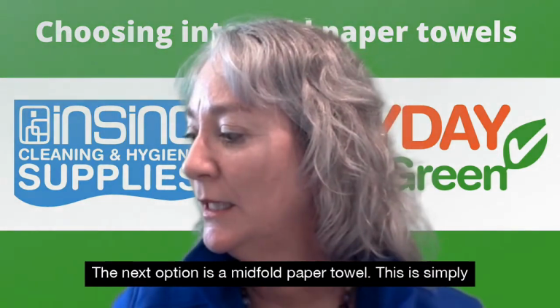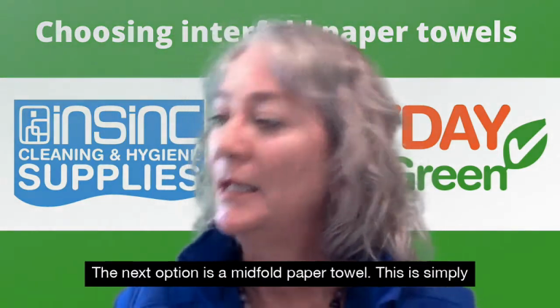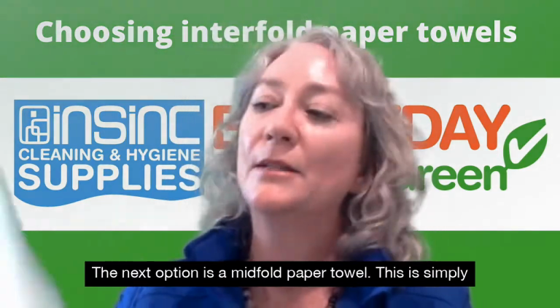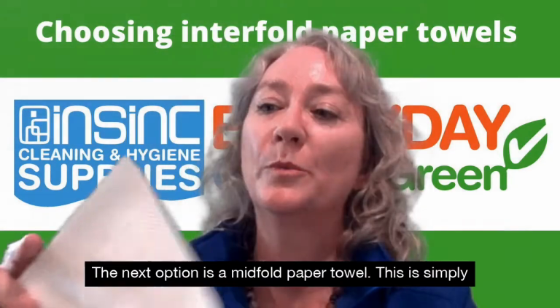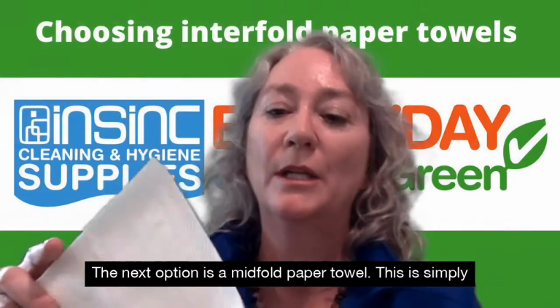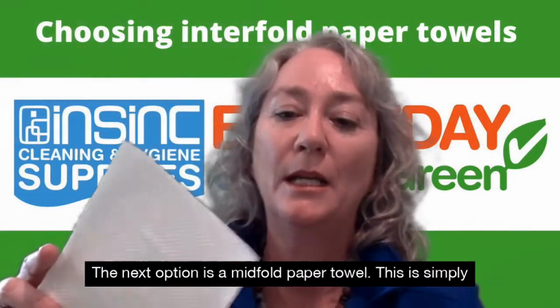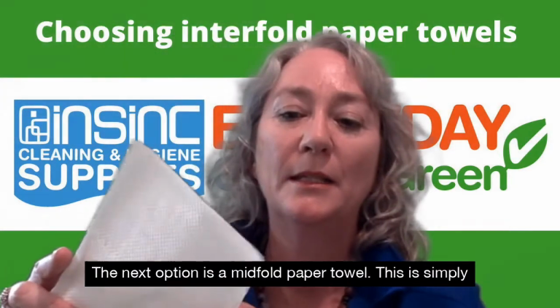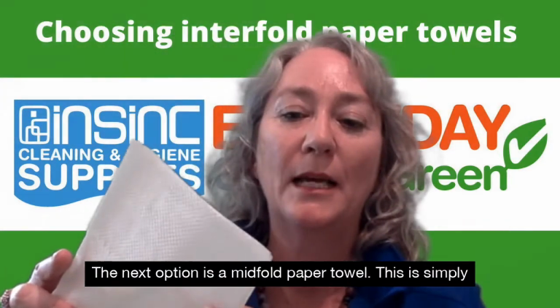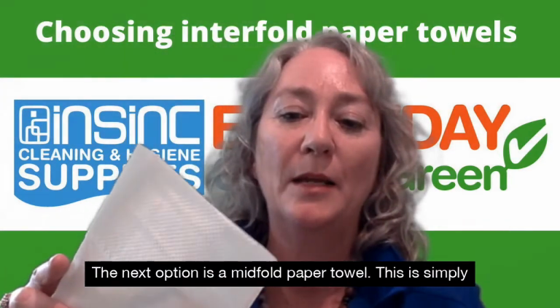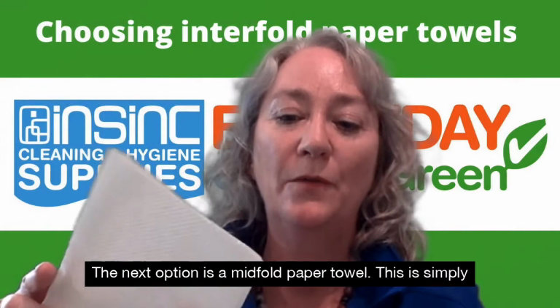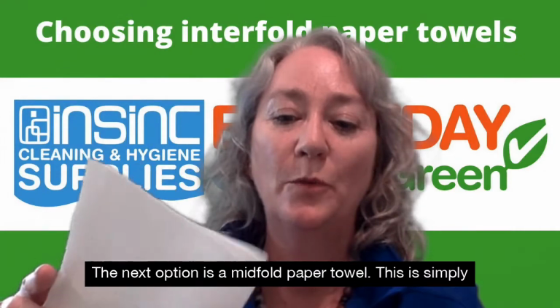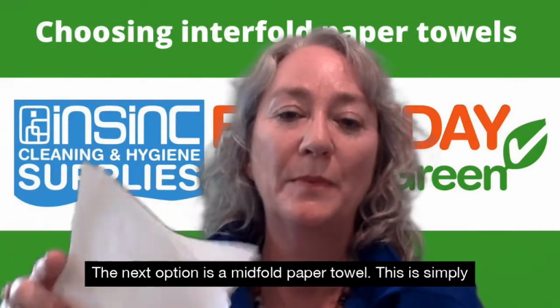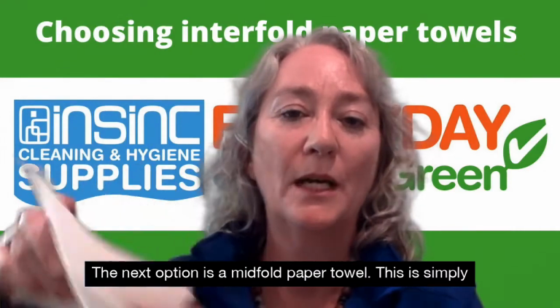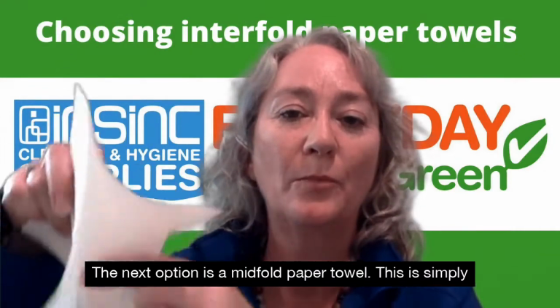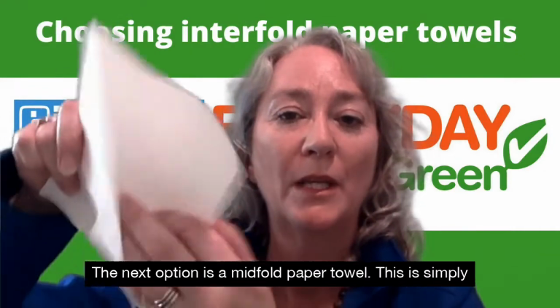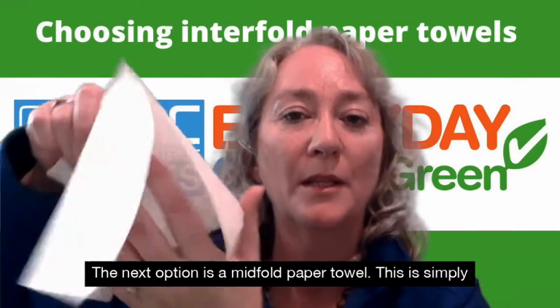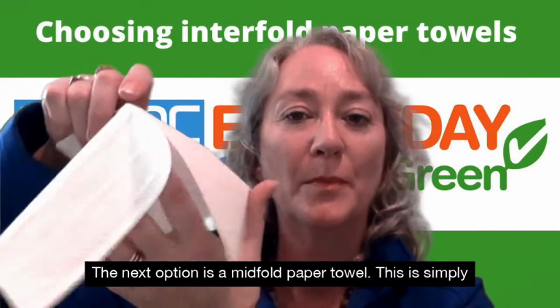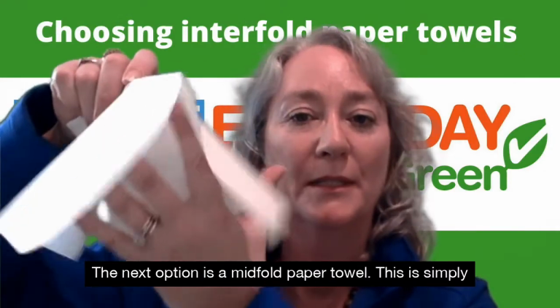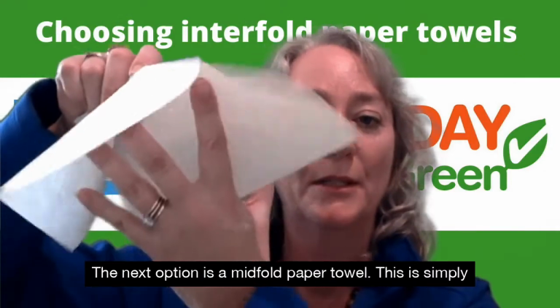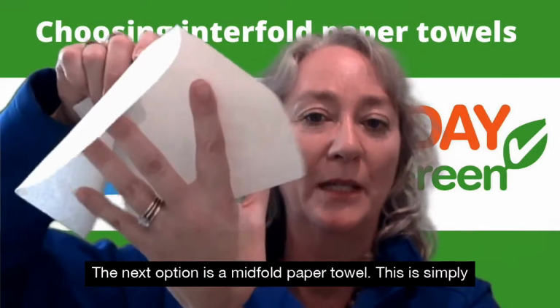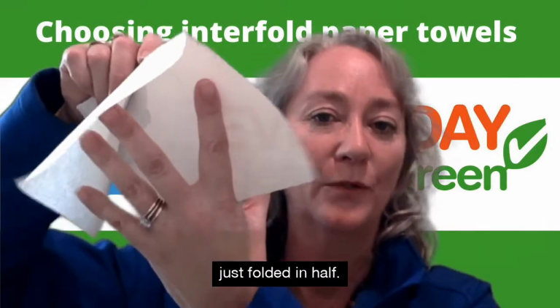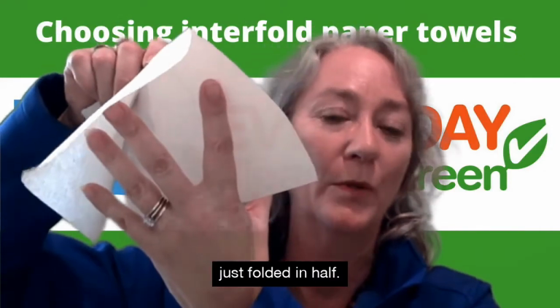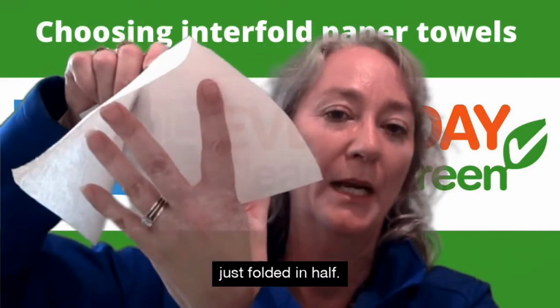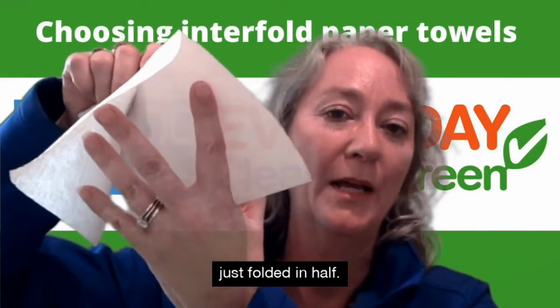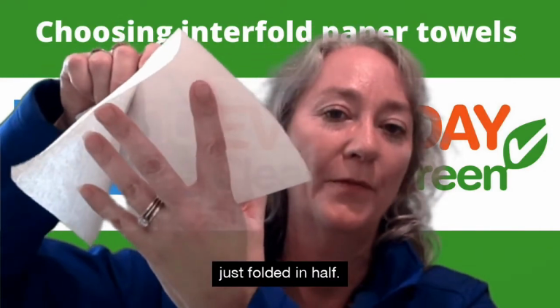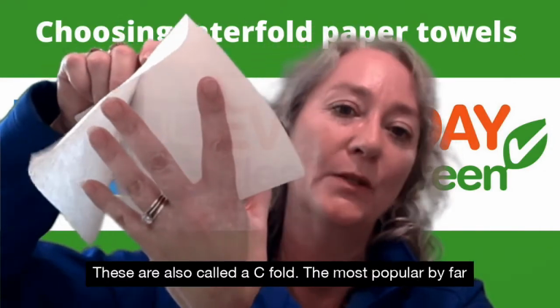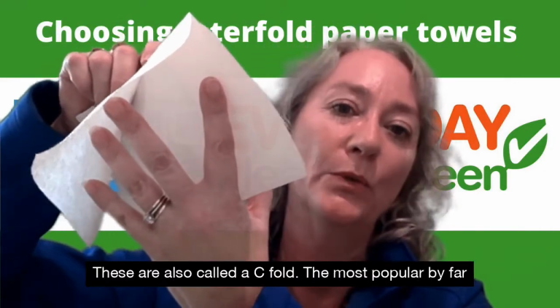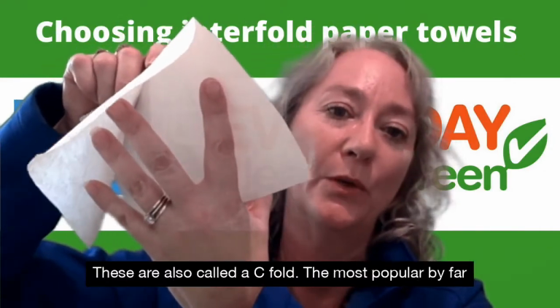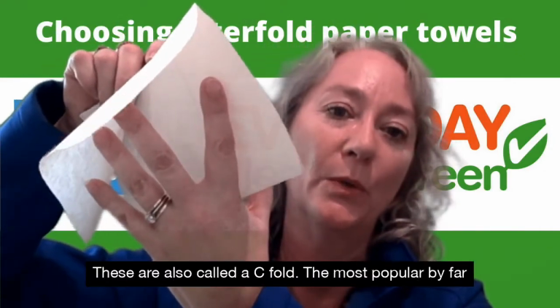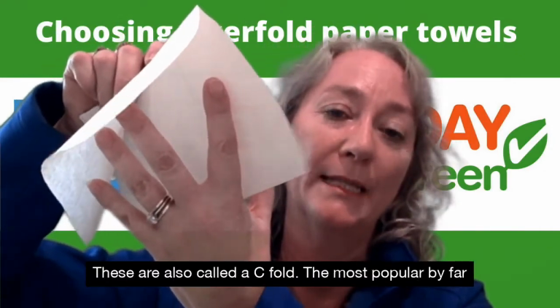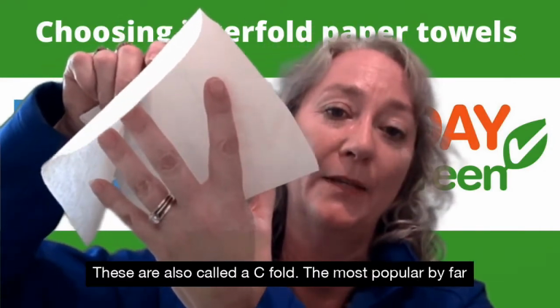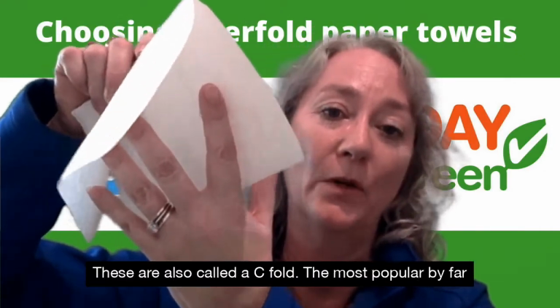The next option is a mid fold paper towel. This is simply just folded in half. These are also called a C fold.